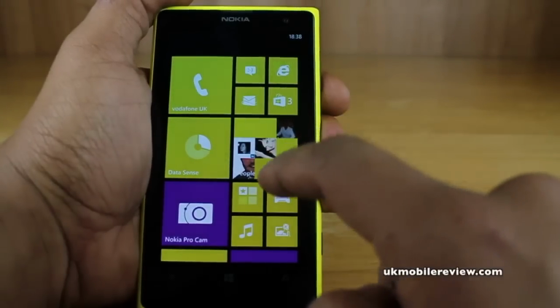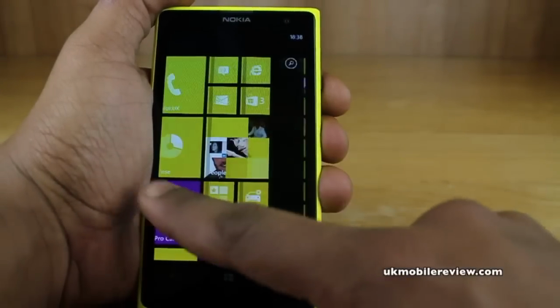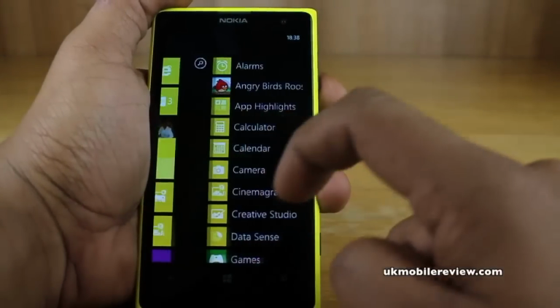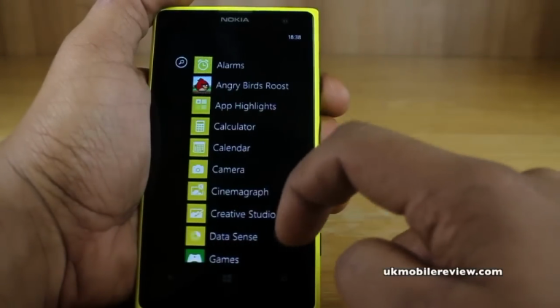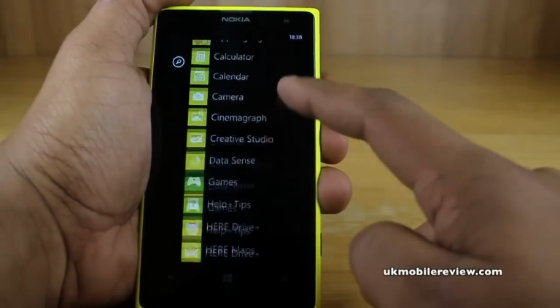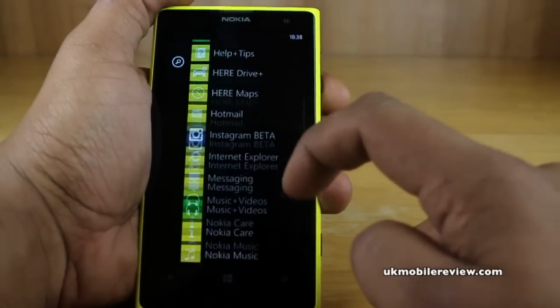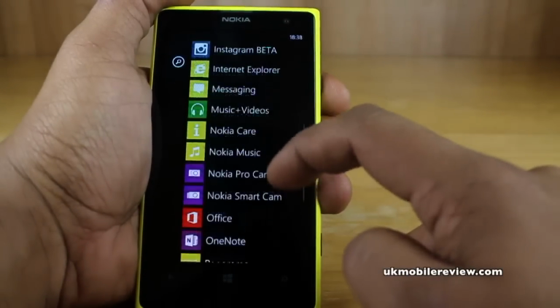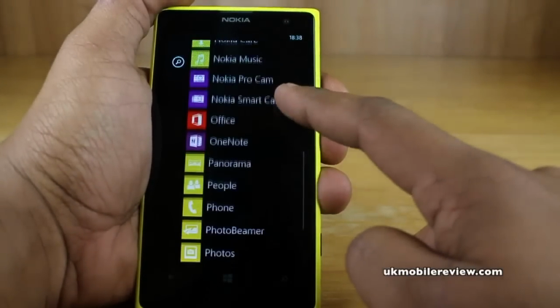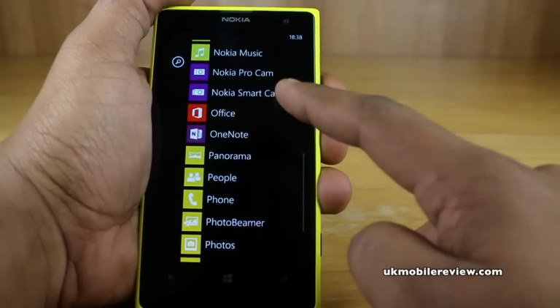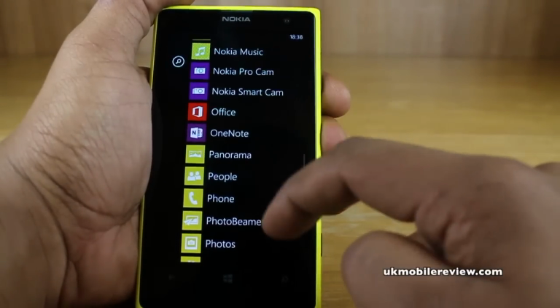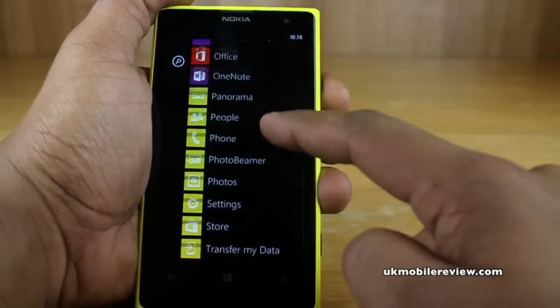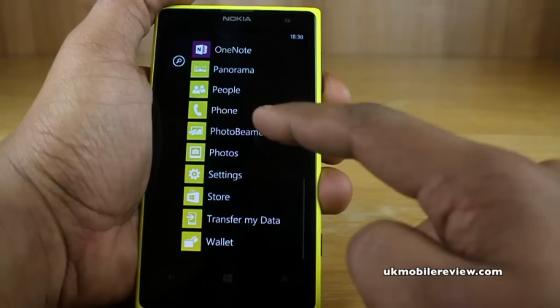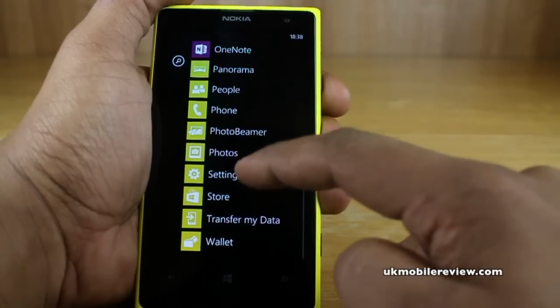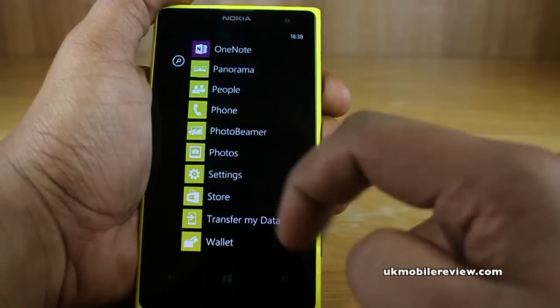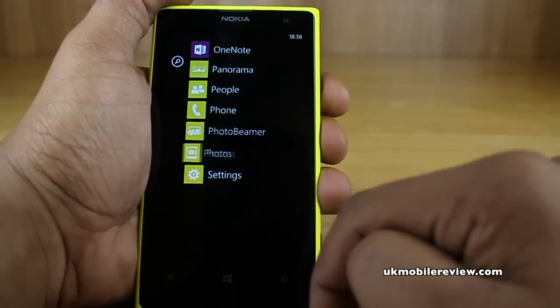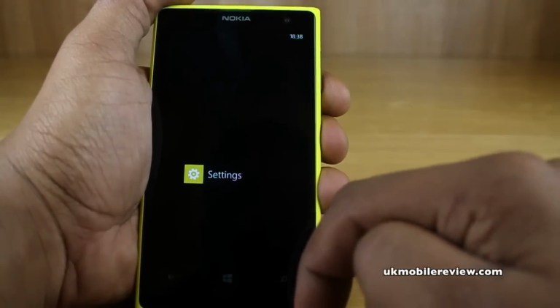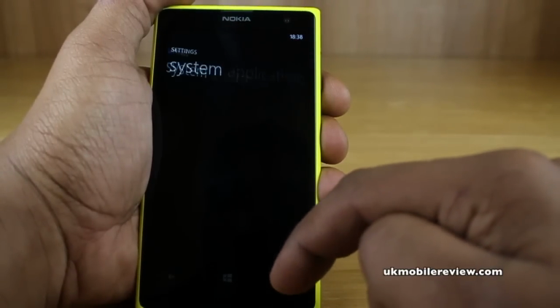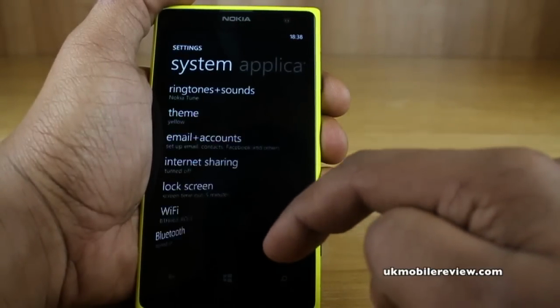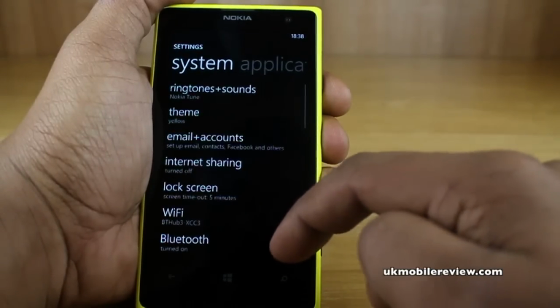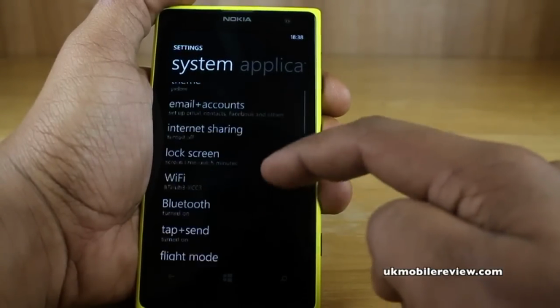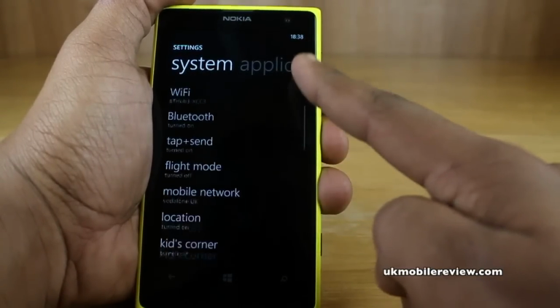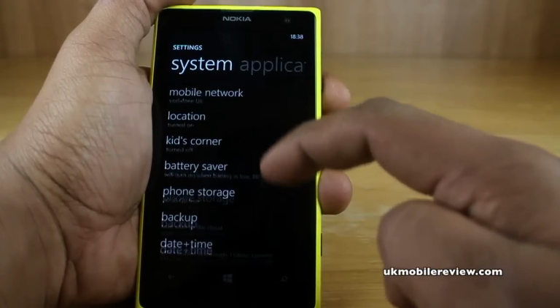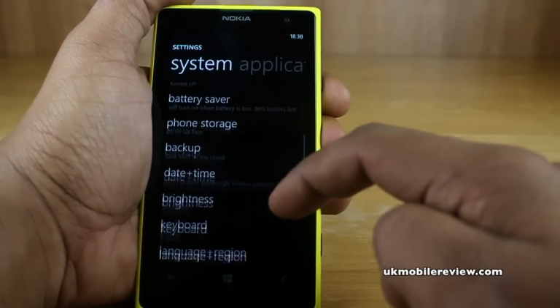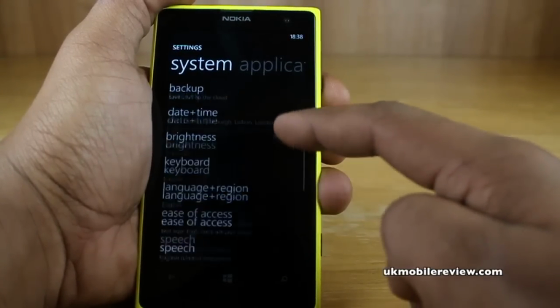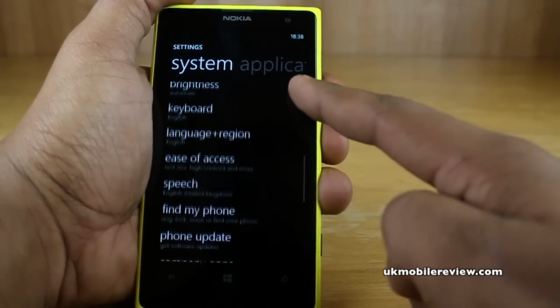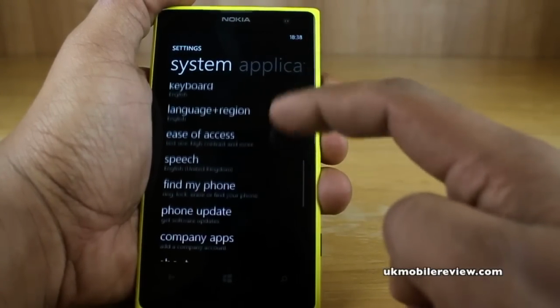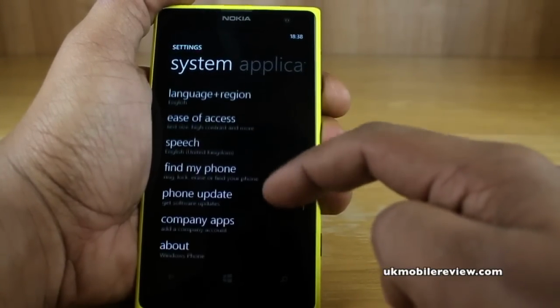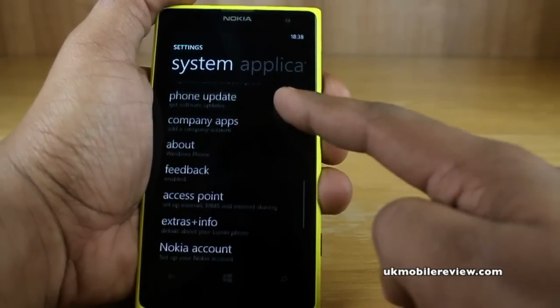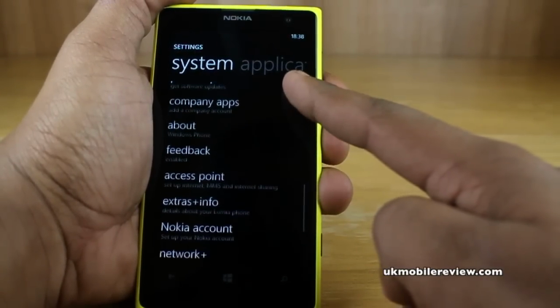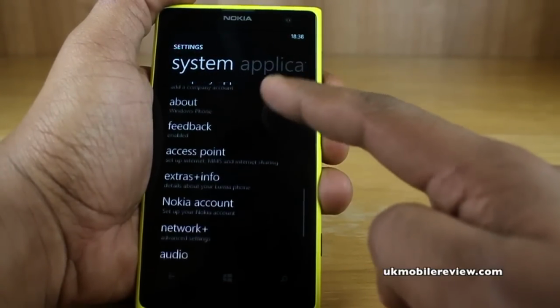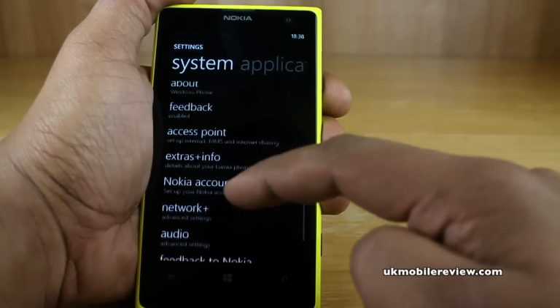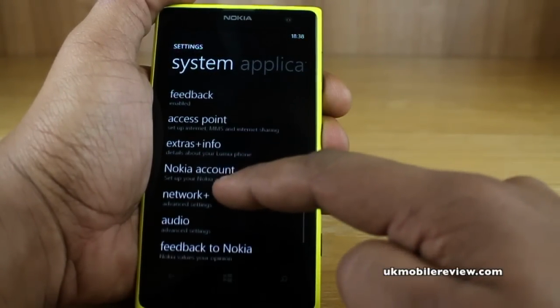Swipe to the left and scroll down to settings. Next, scroll down until you see the network plus option.